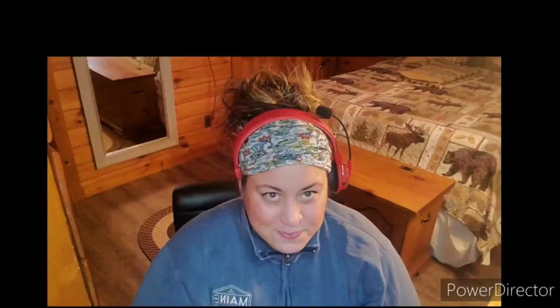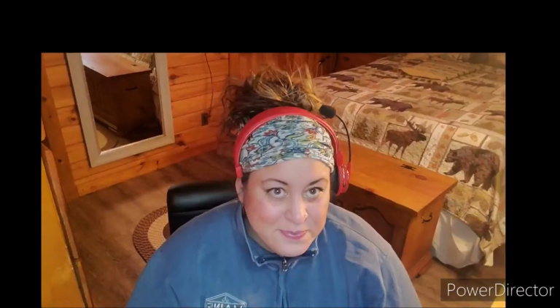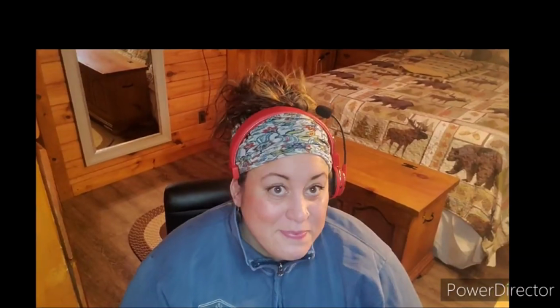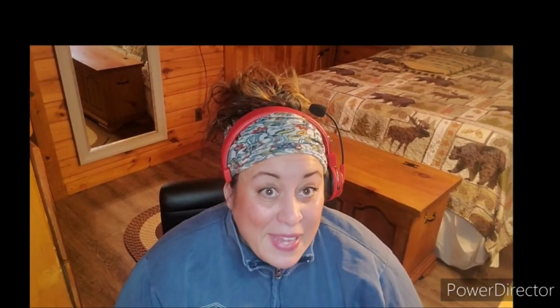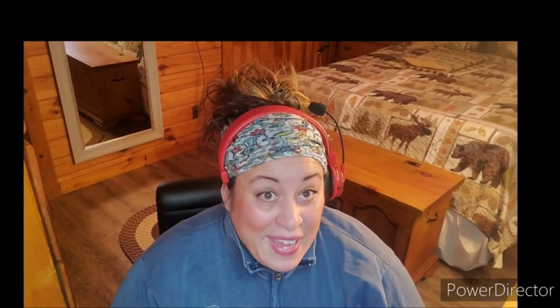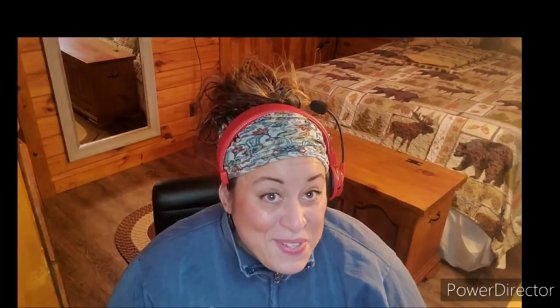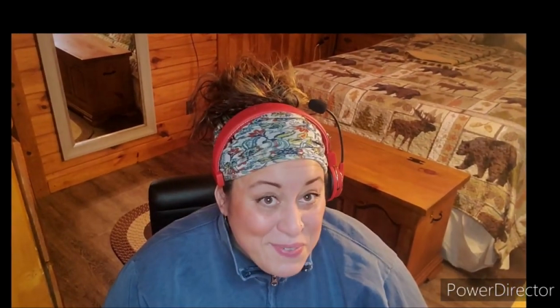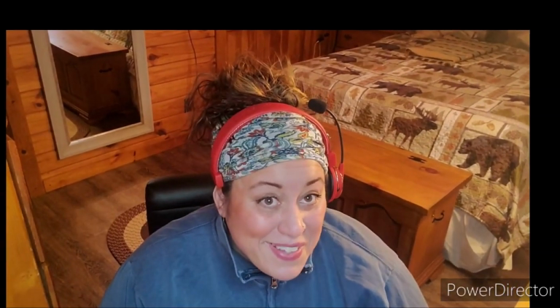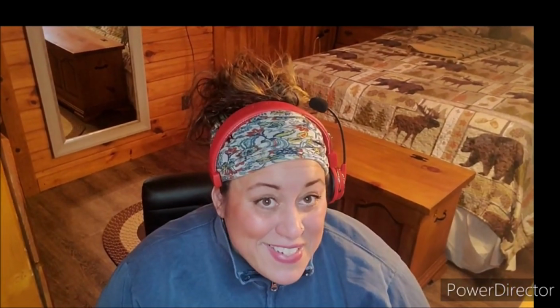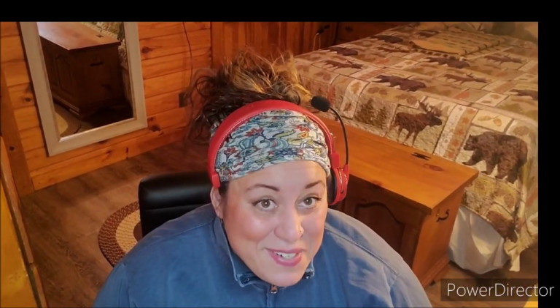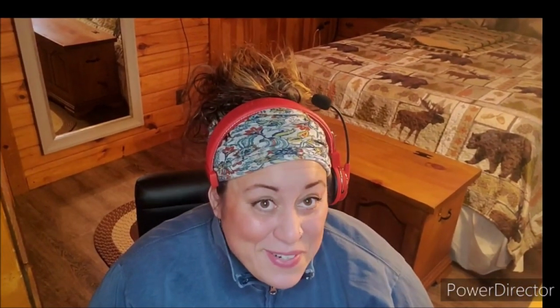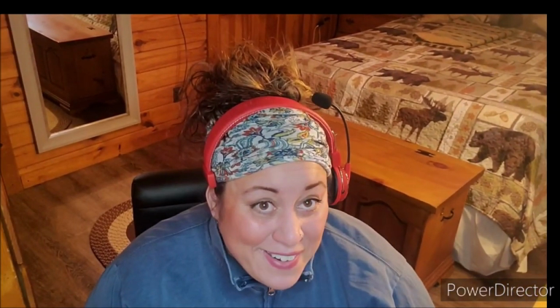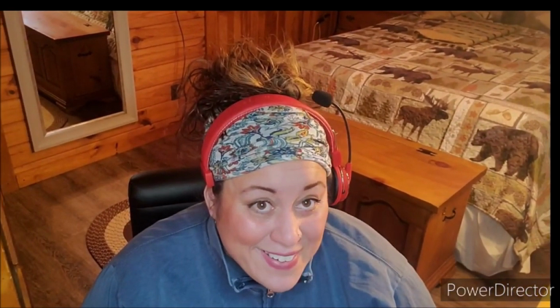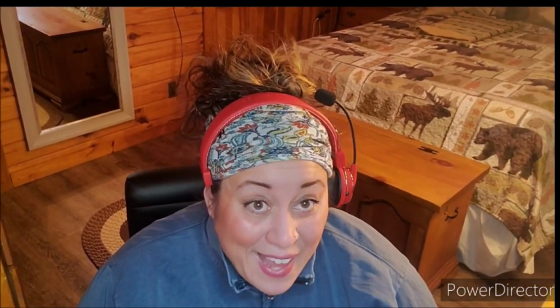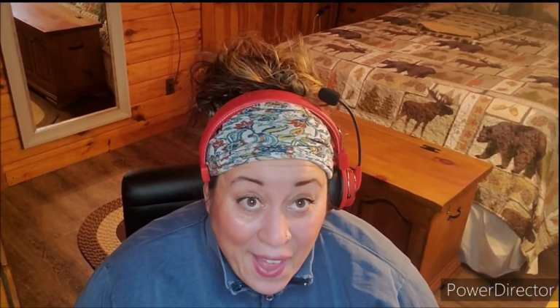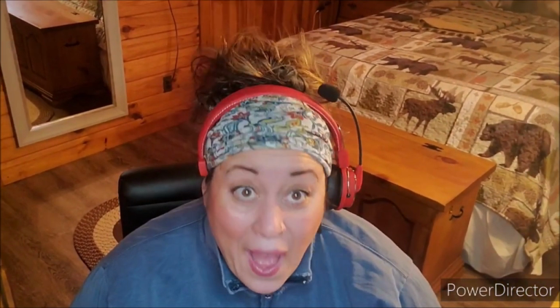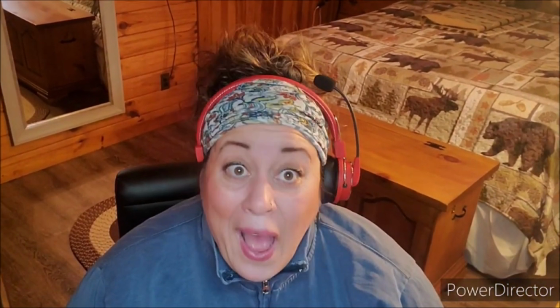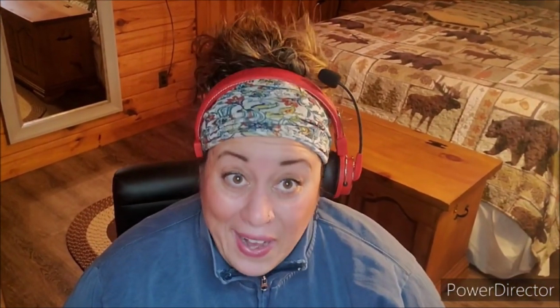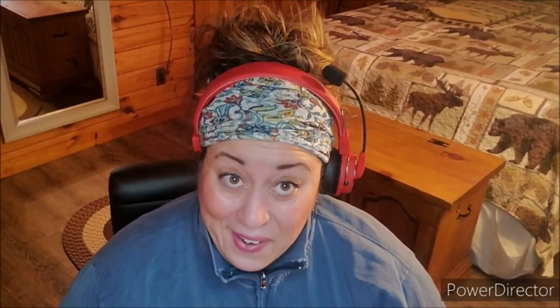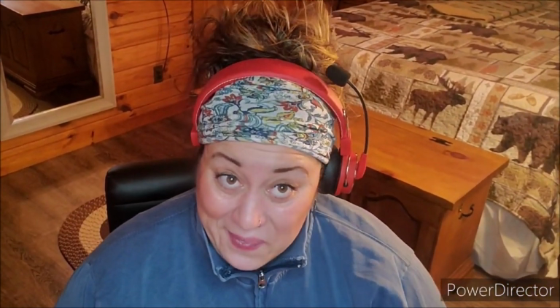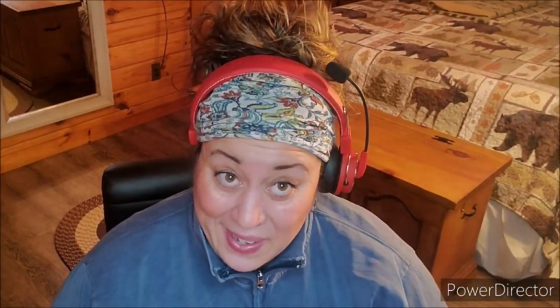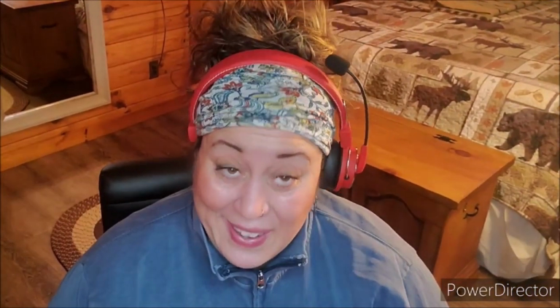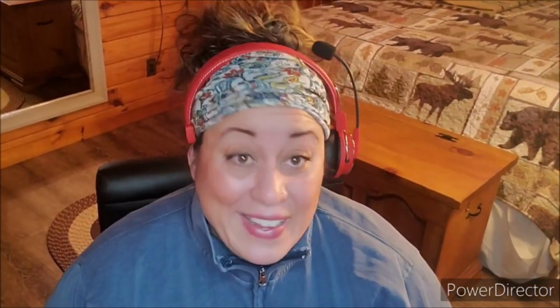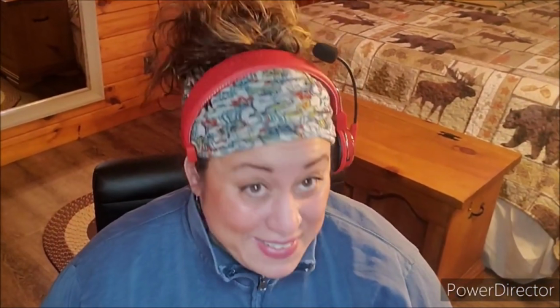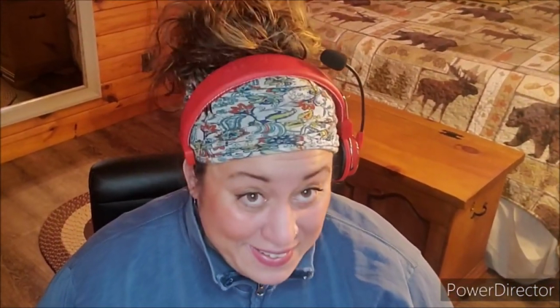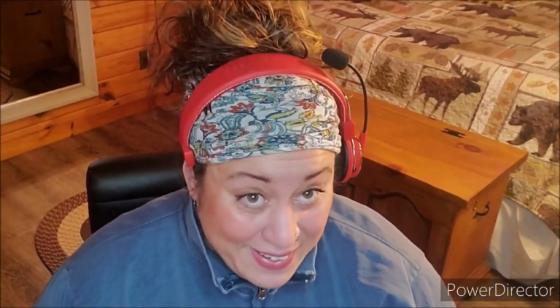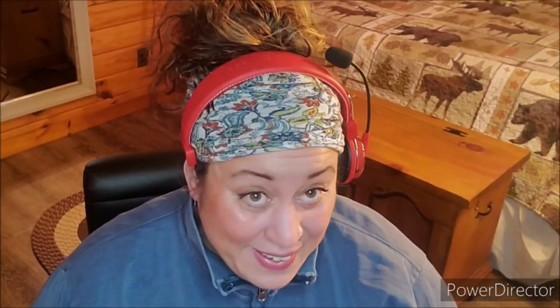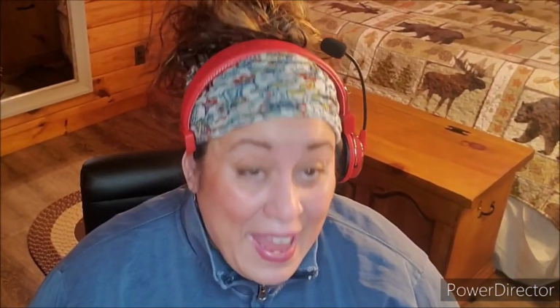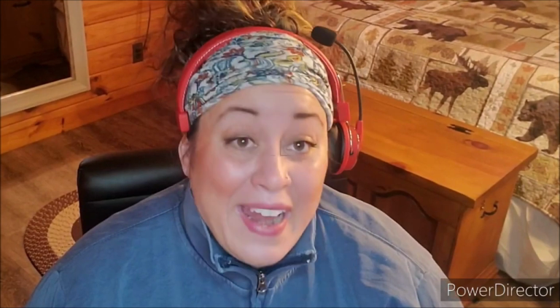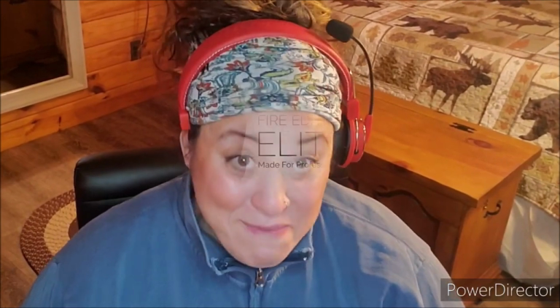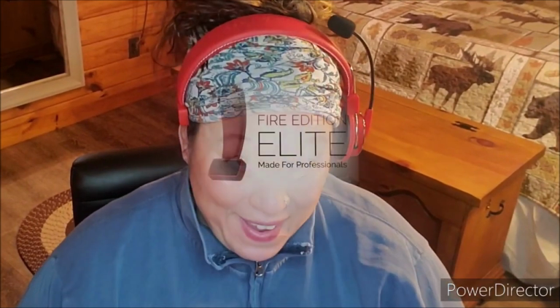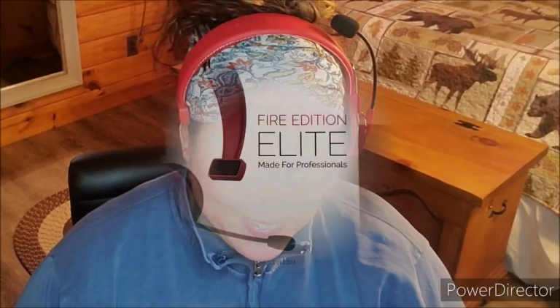Hey YouTube viewers and super truckers, I know it's Lily, and I'm back.